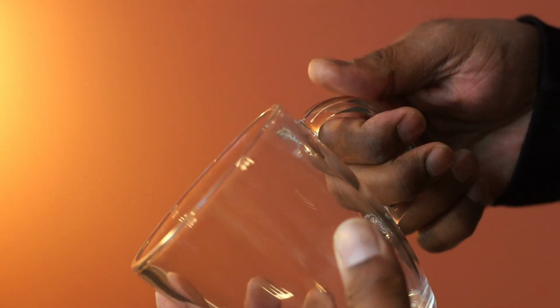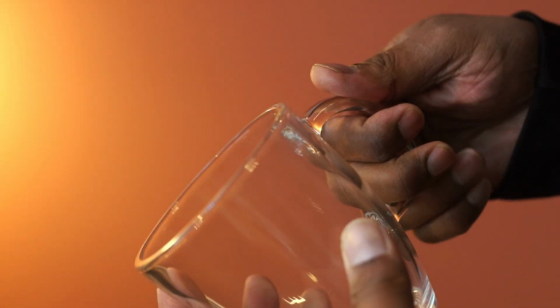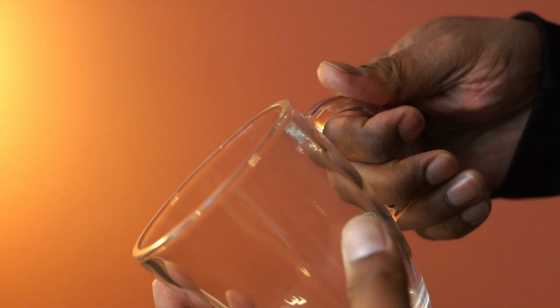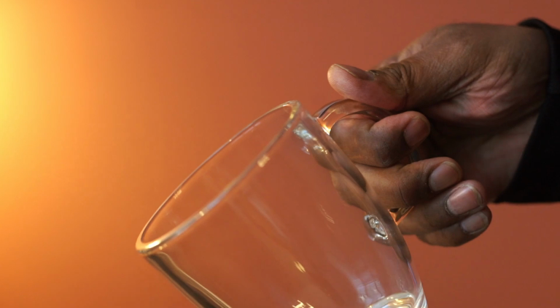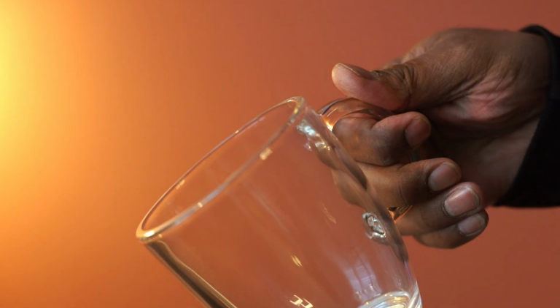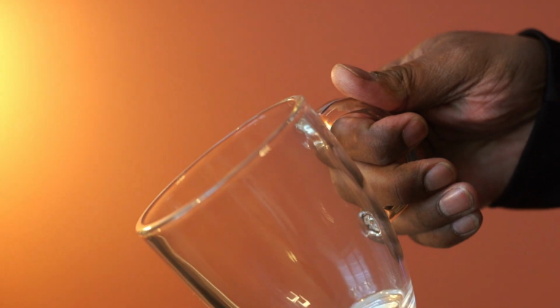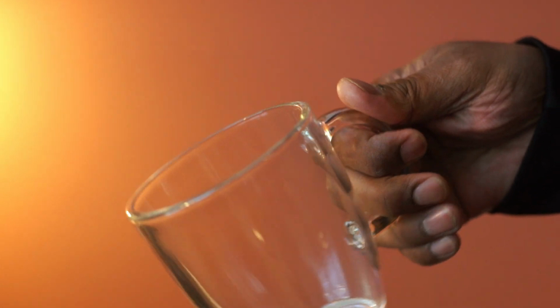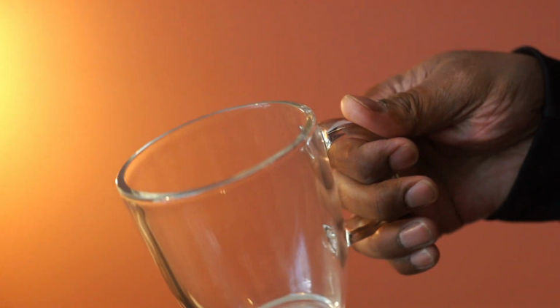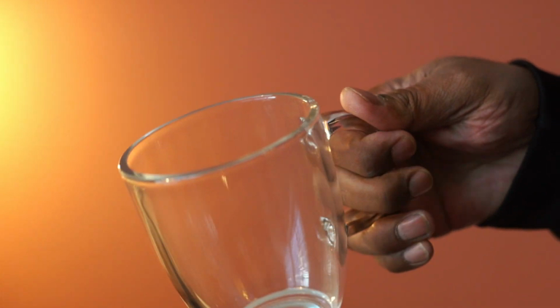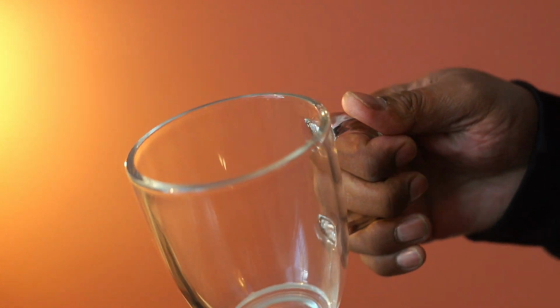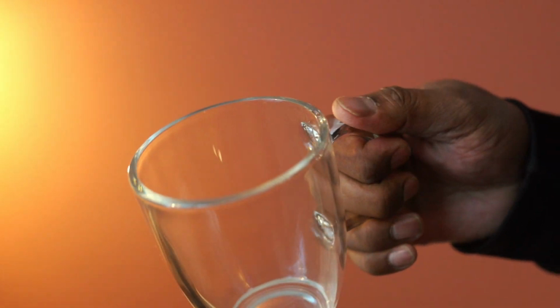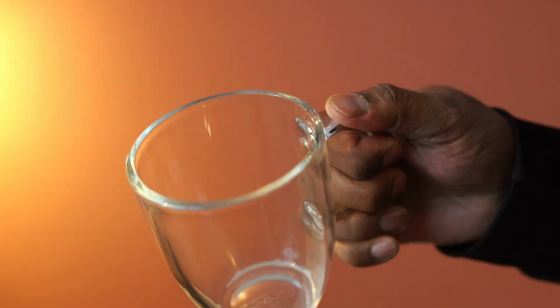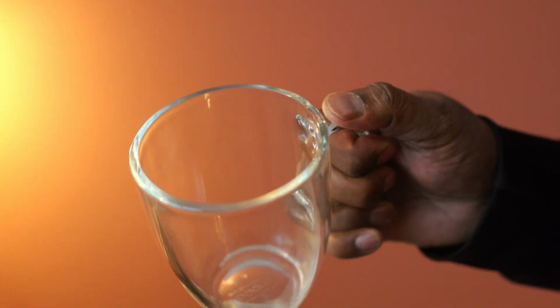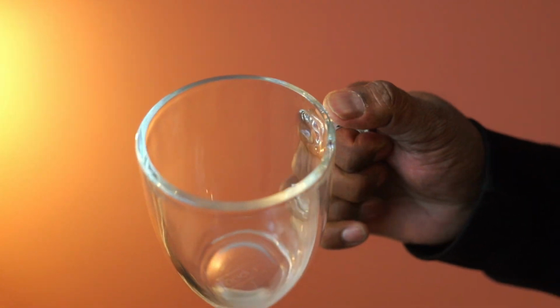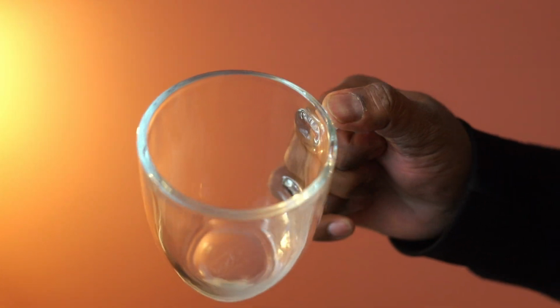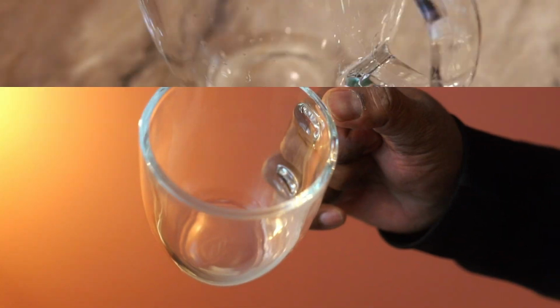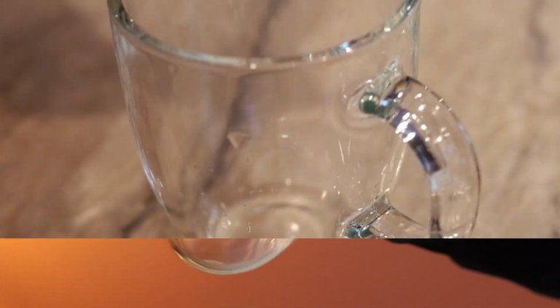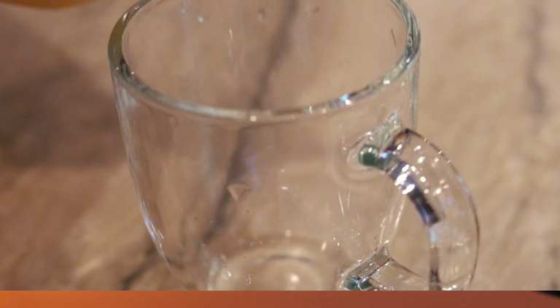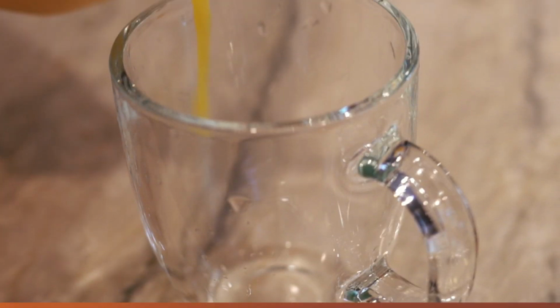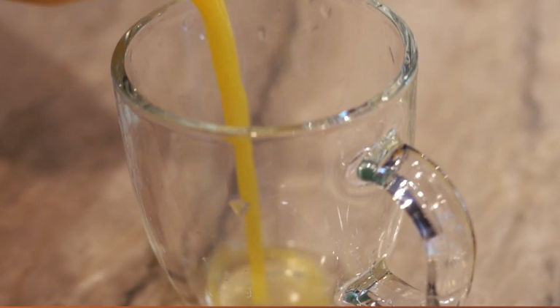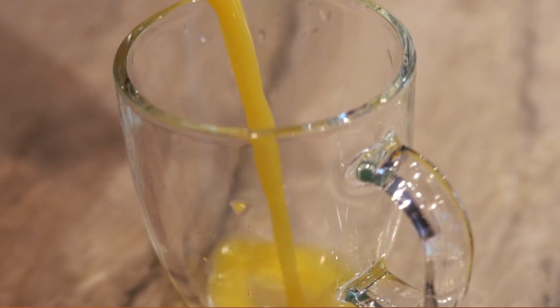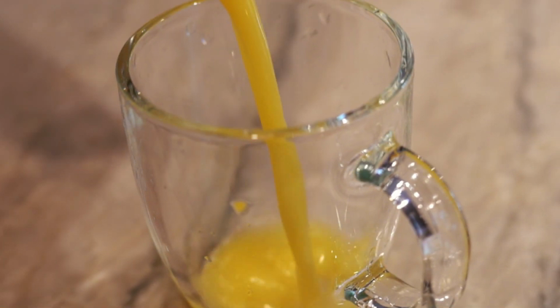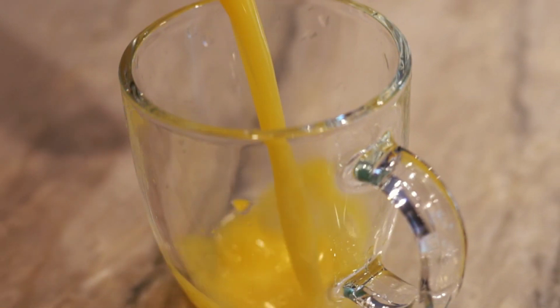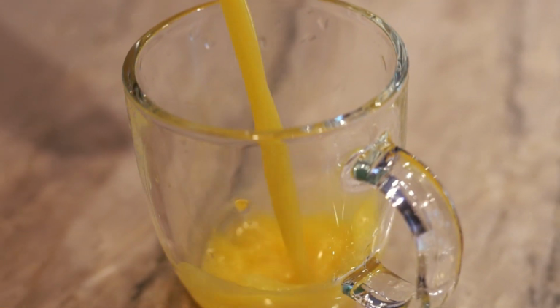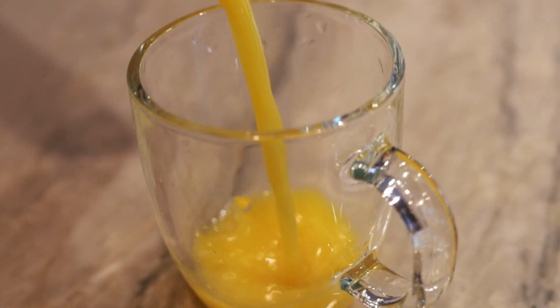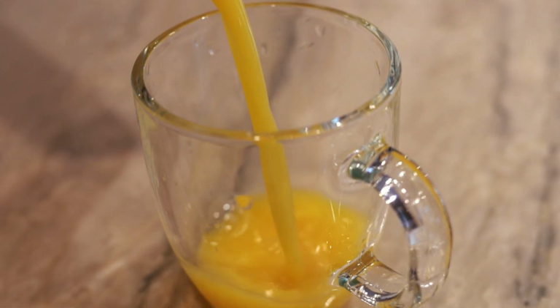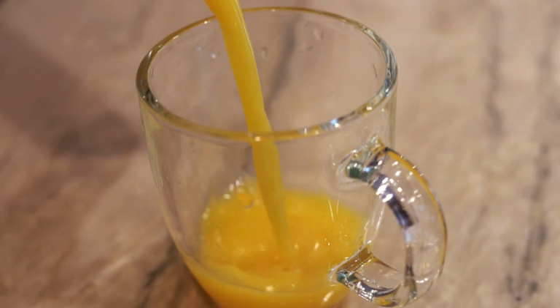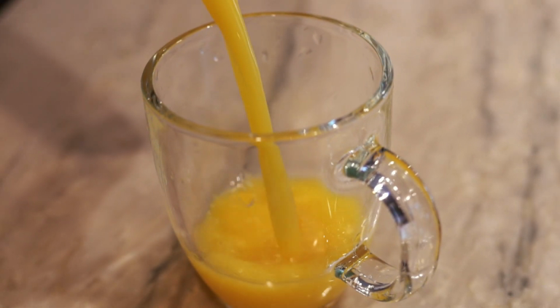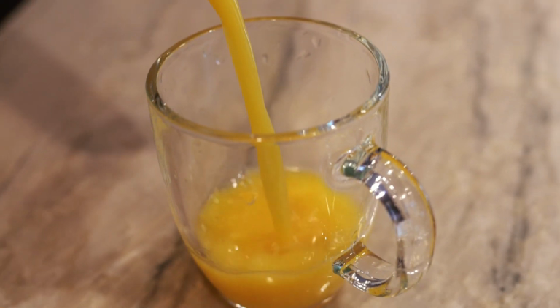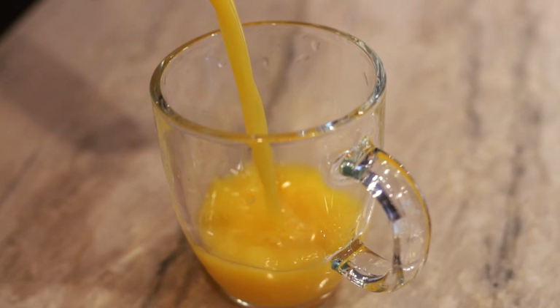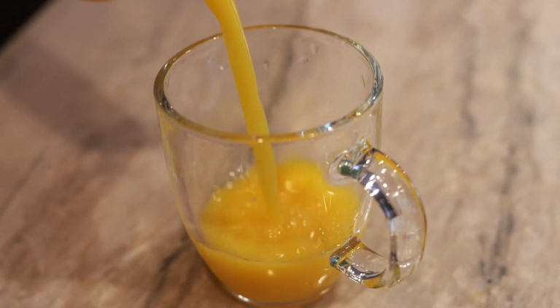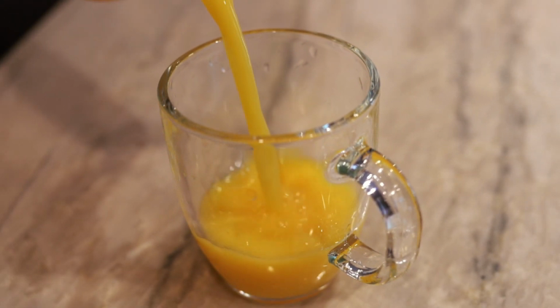Overall, these coffee mugs are nicely designed. They feel solid and this pack is highly recommended.